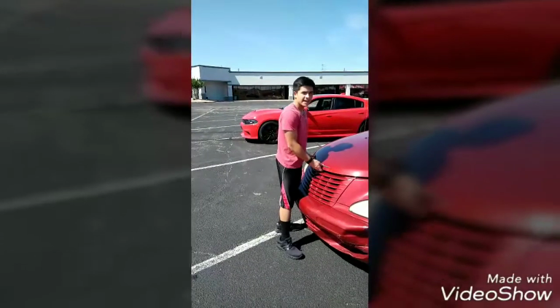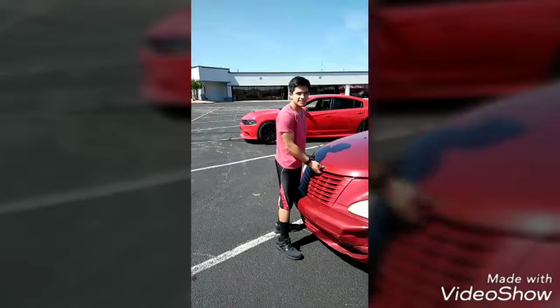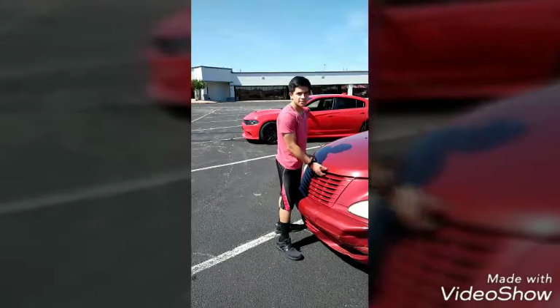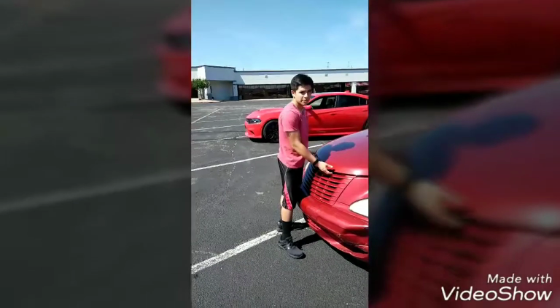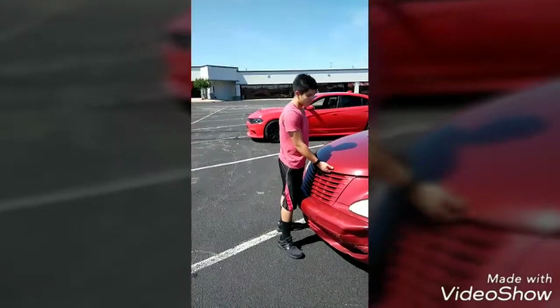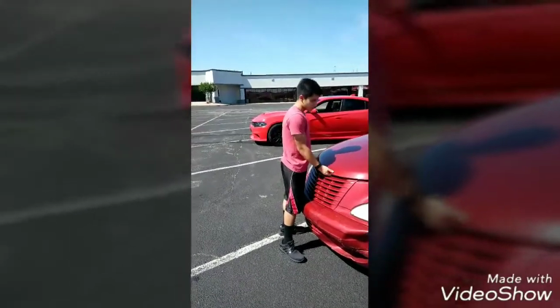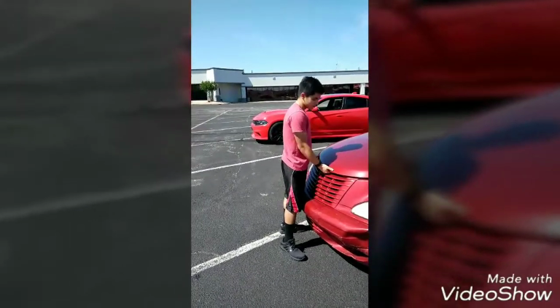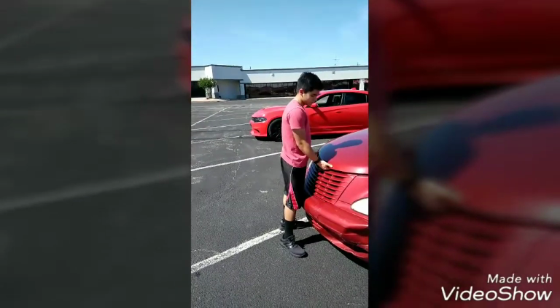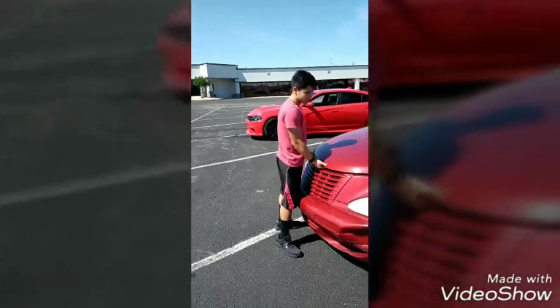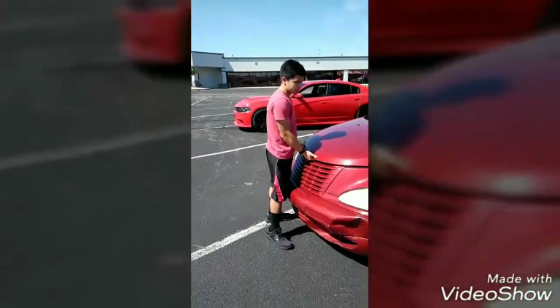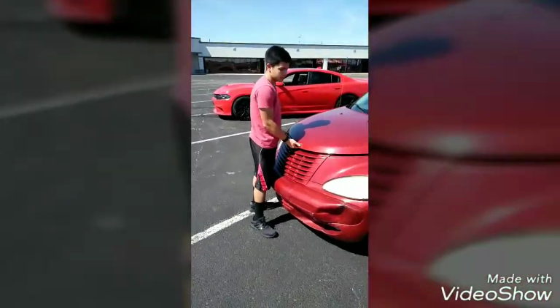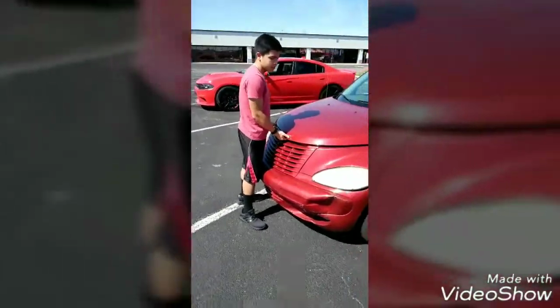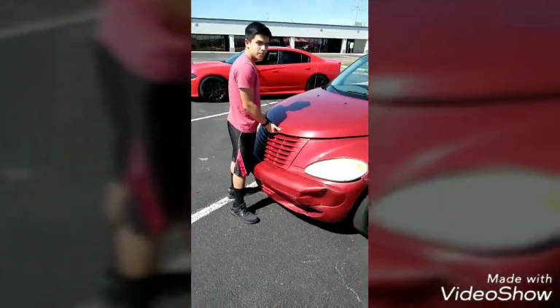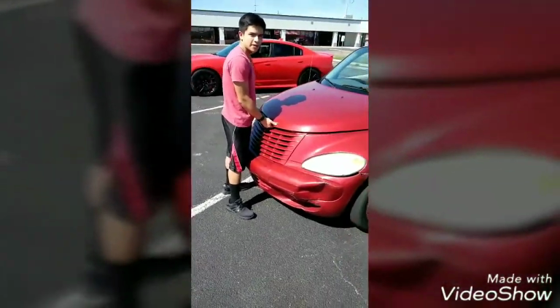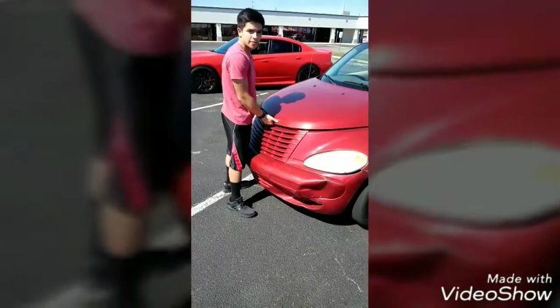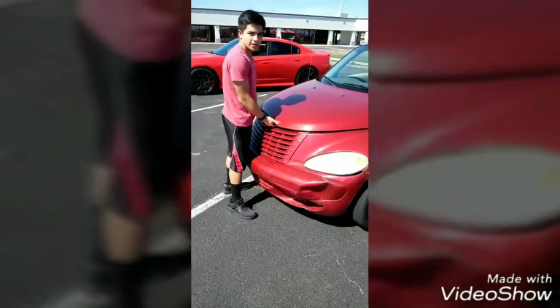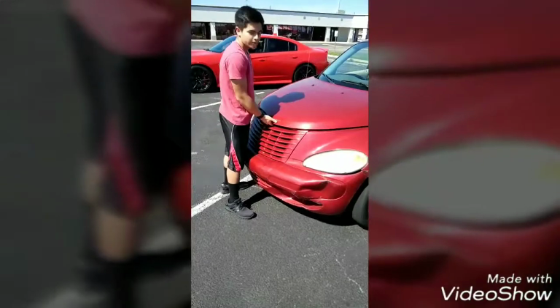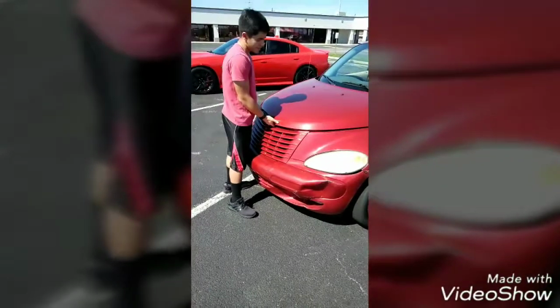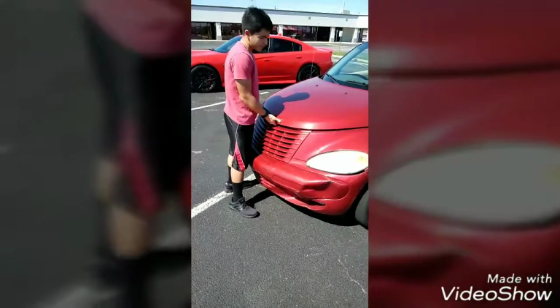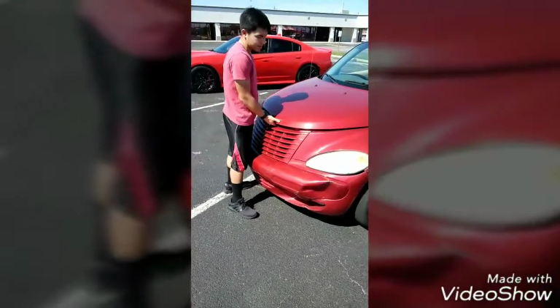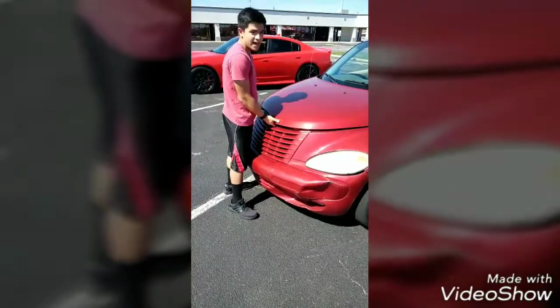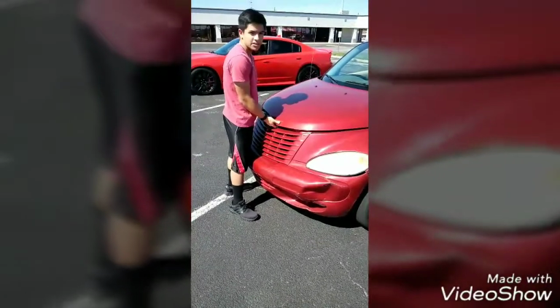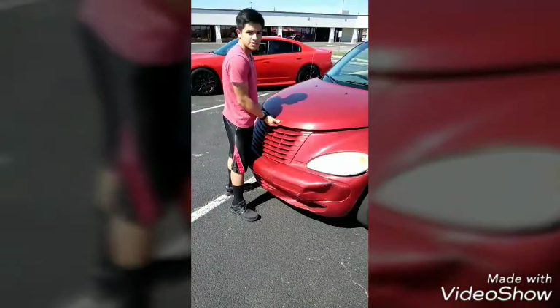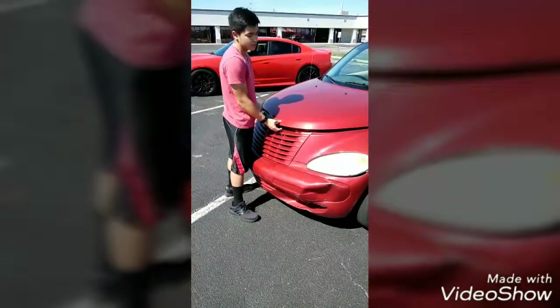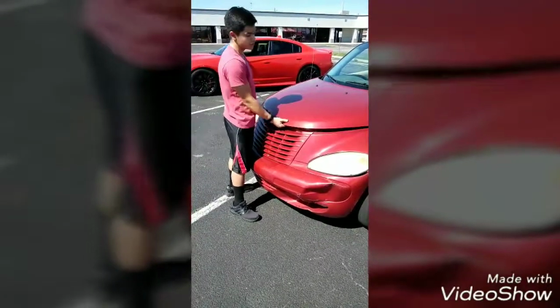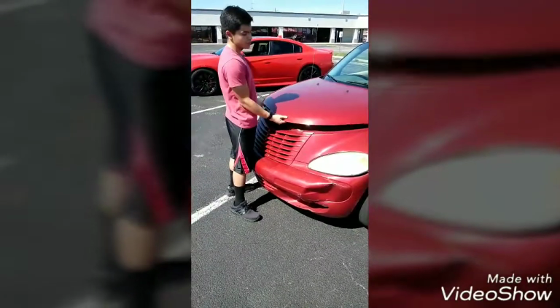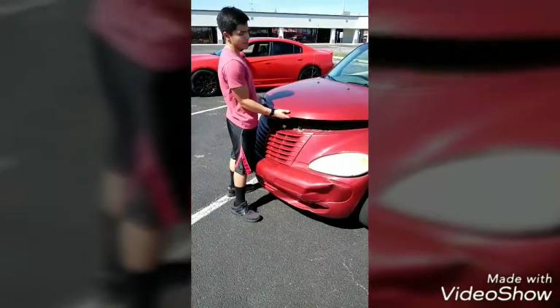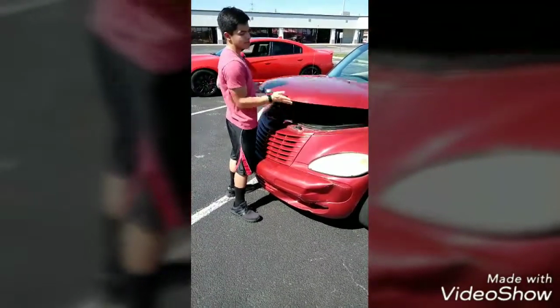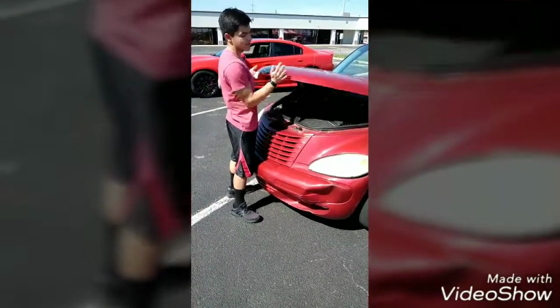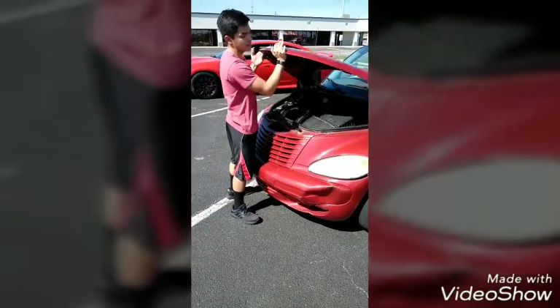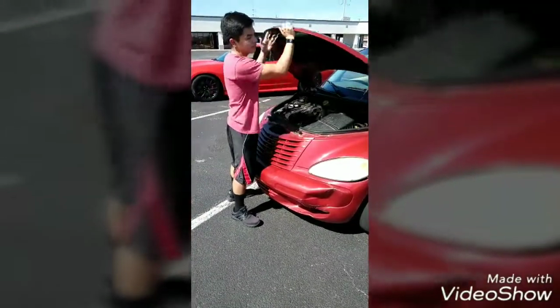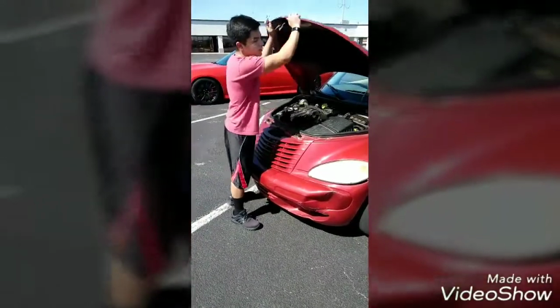Next step, you're going to want to put your fingers under the hood, pull it up a little, and find the latch. It'll usually be in the center of the hood.